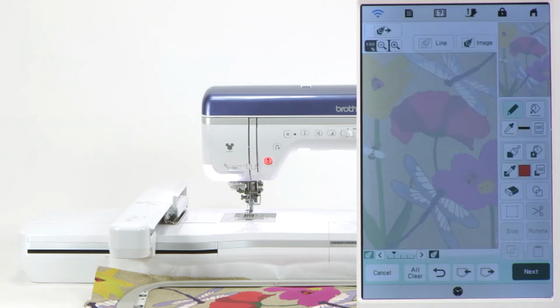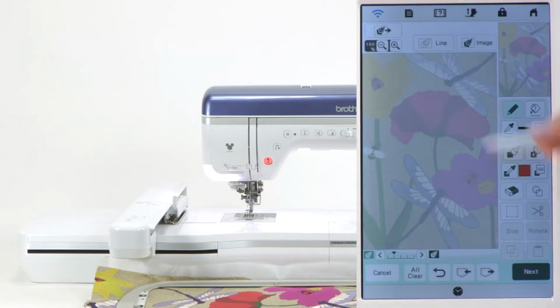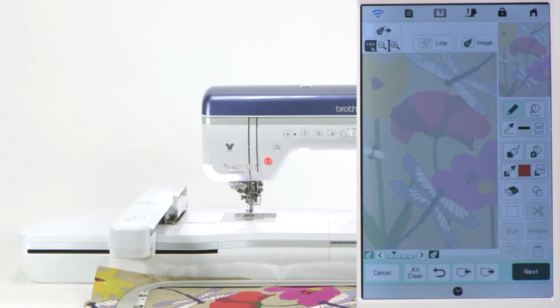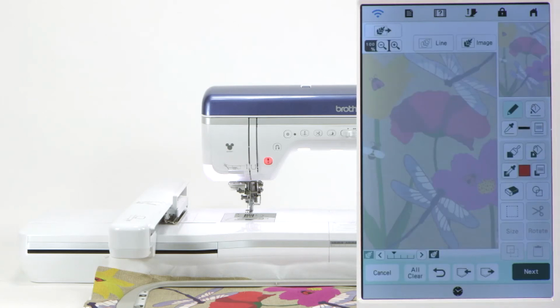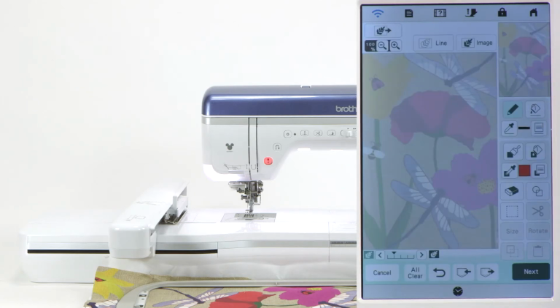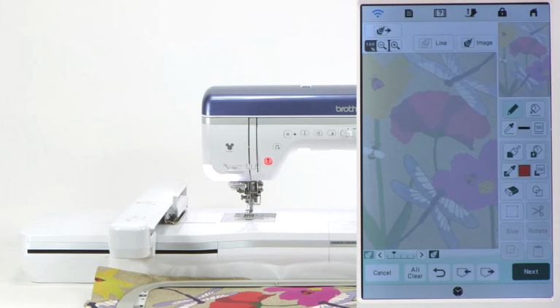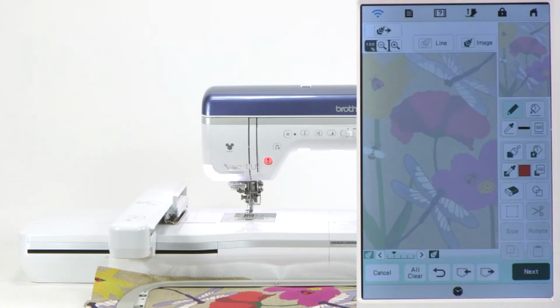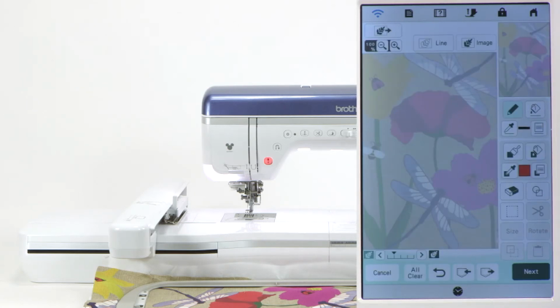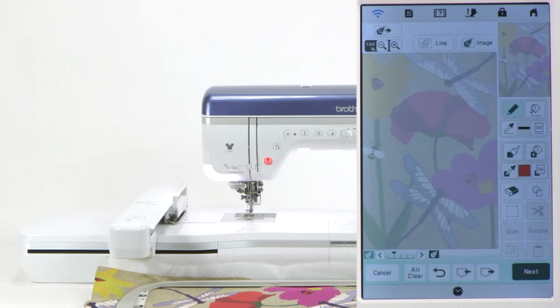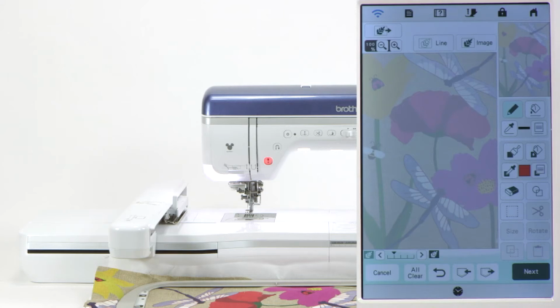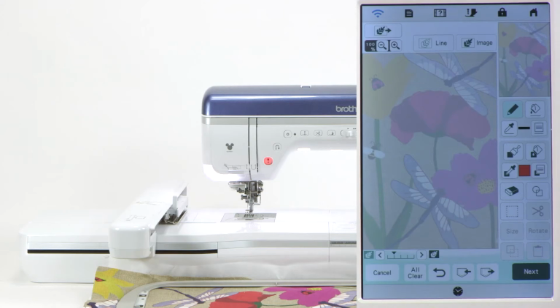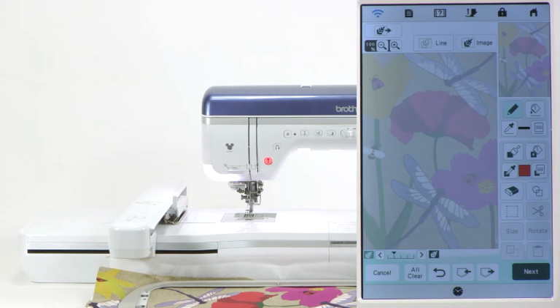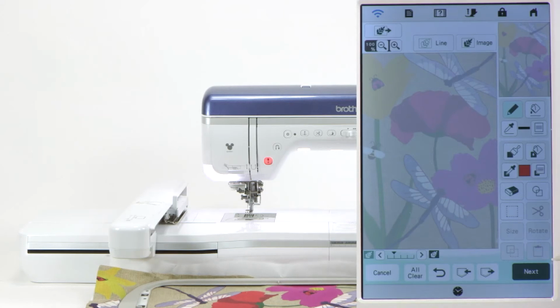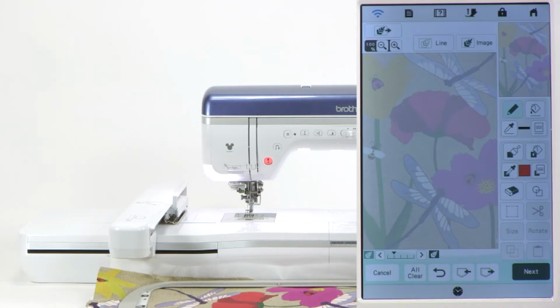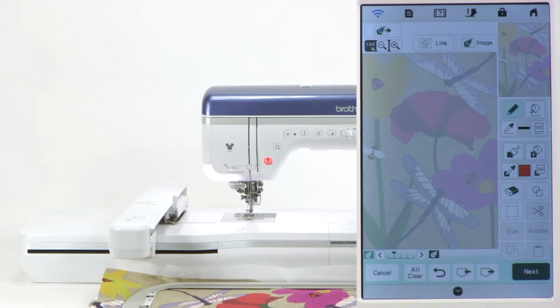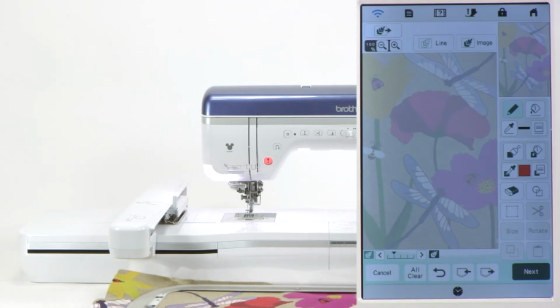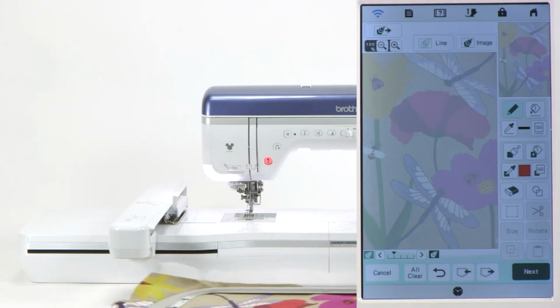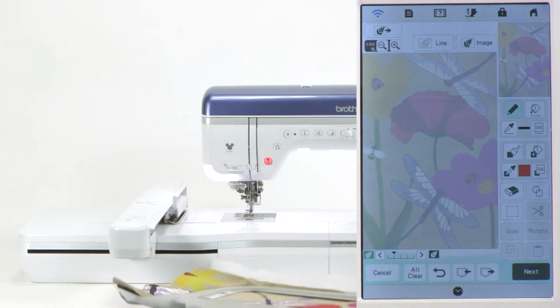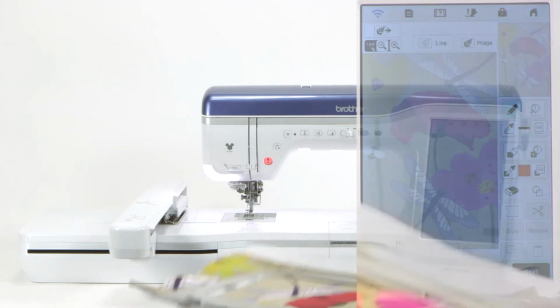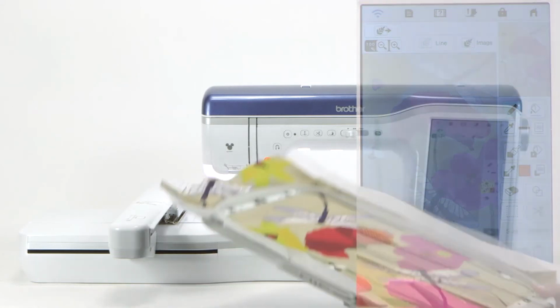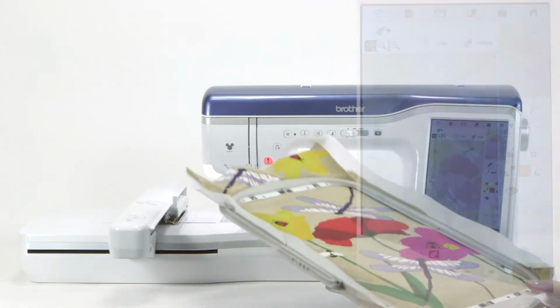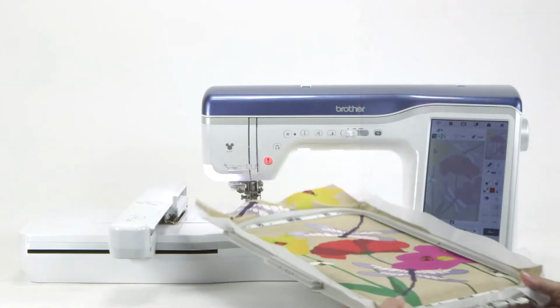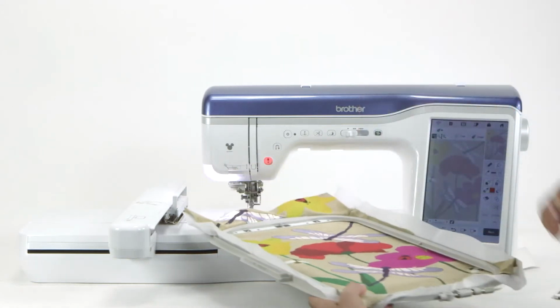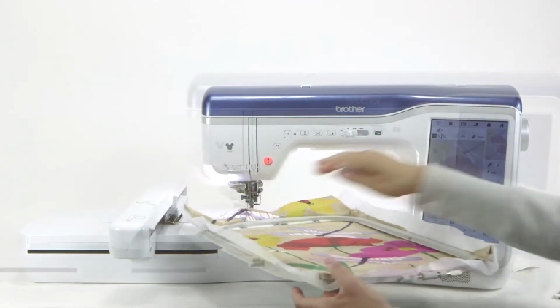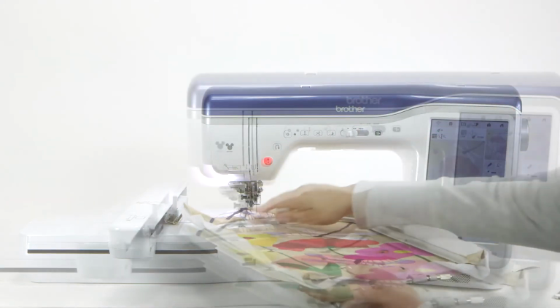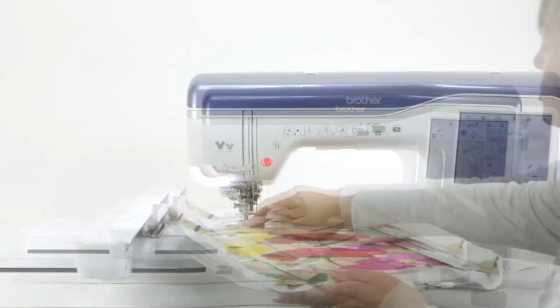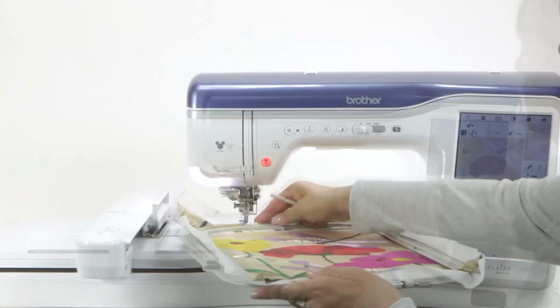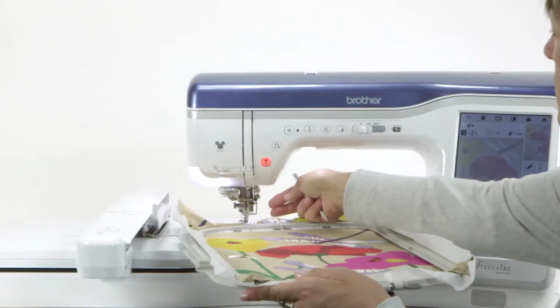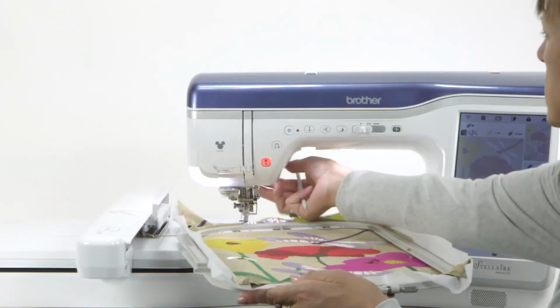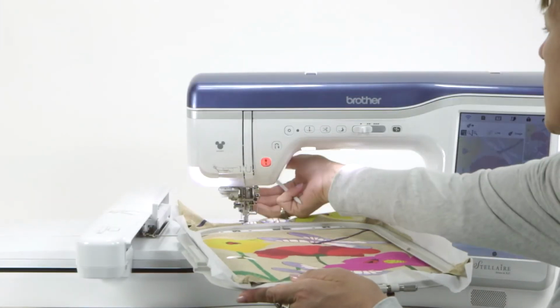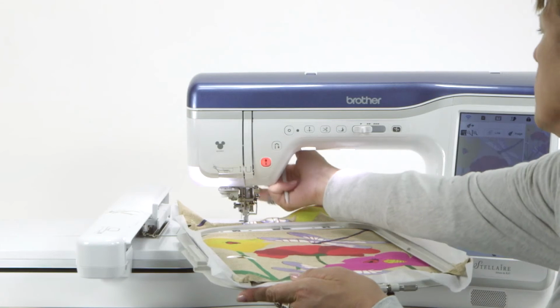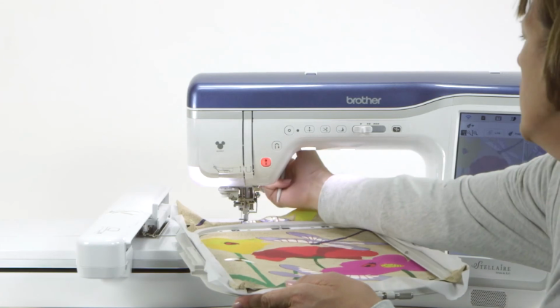There it is — that's what you have in your hoop. And then we can put it right on here if you like, just because that's out of your way.